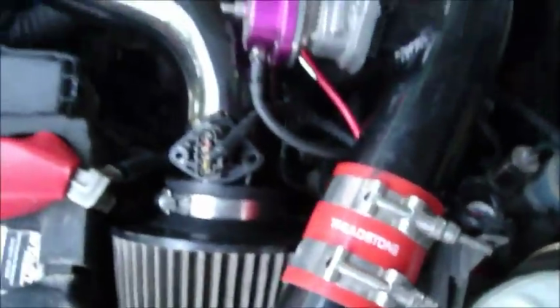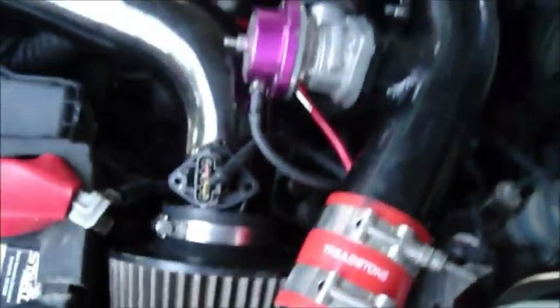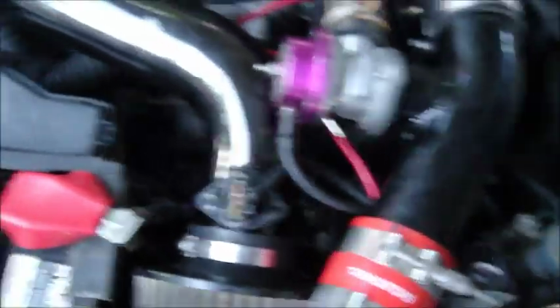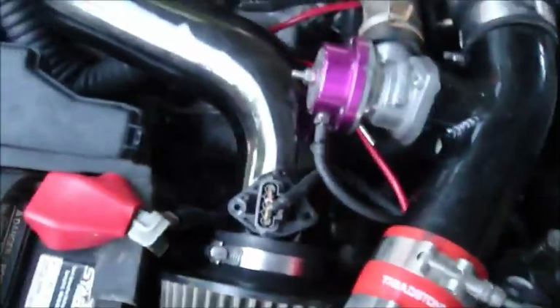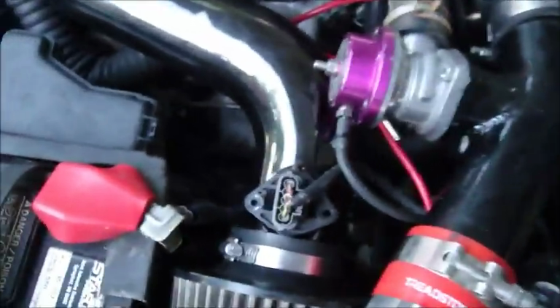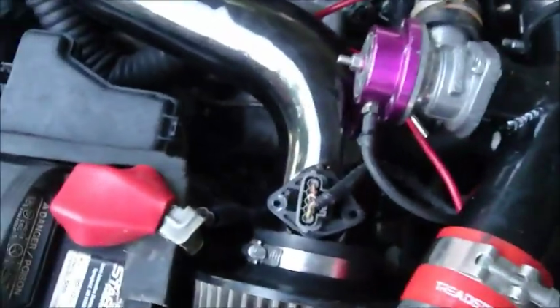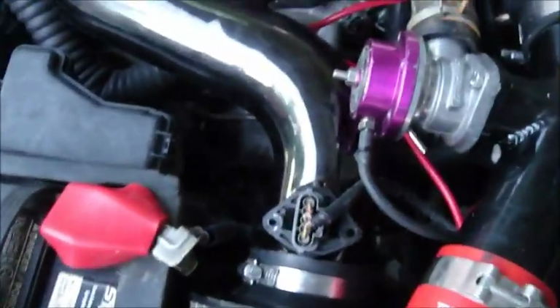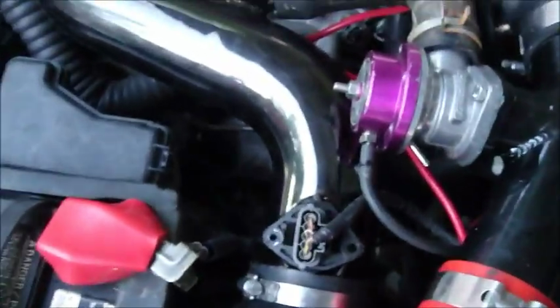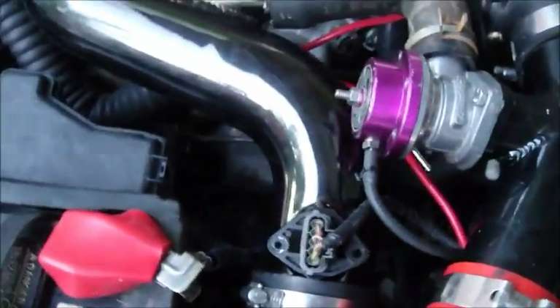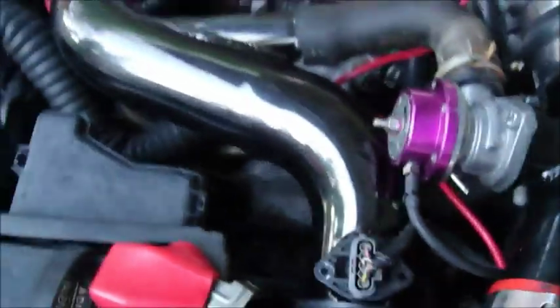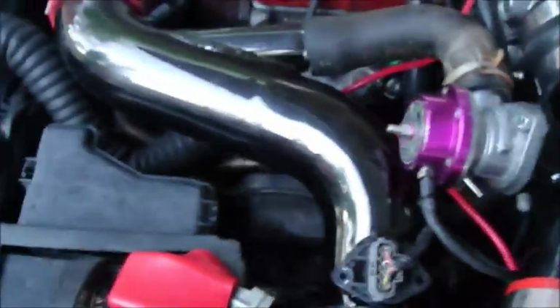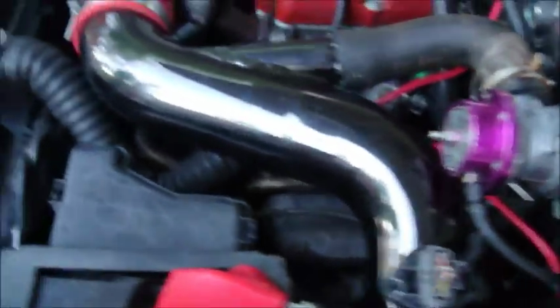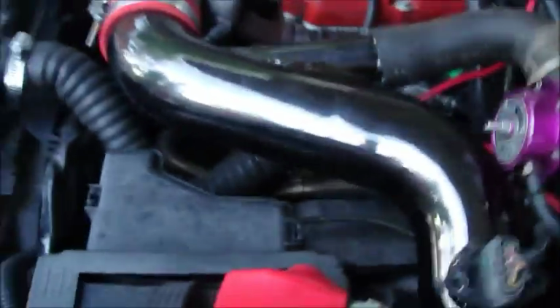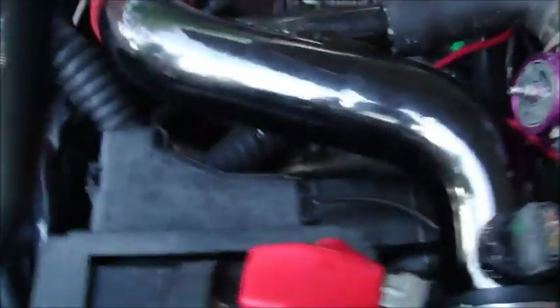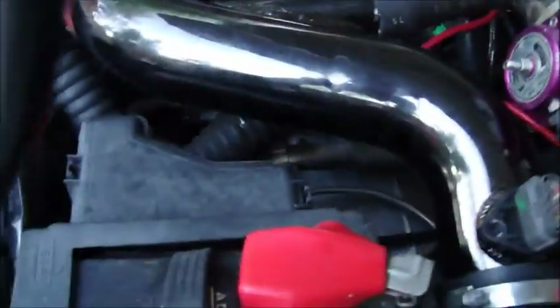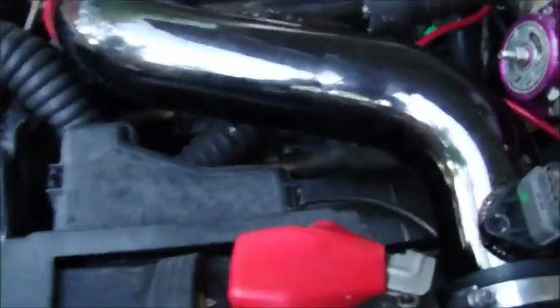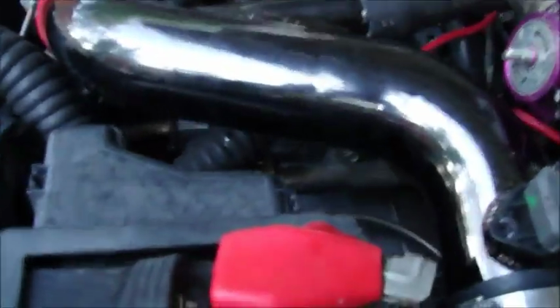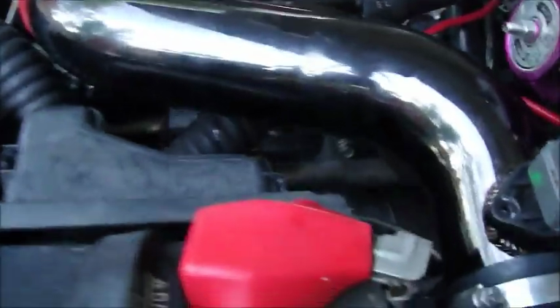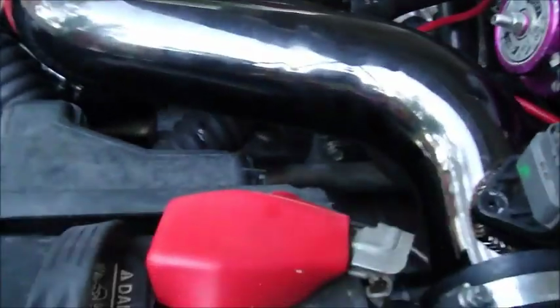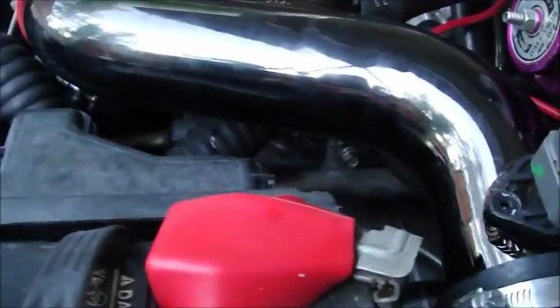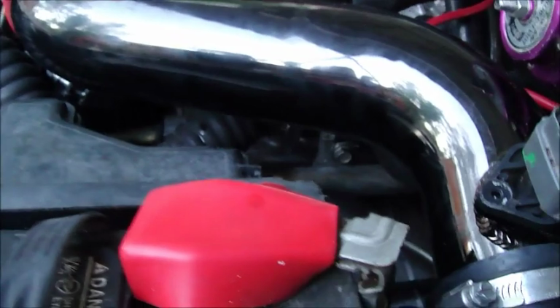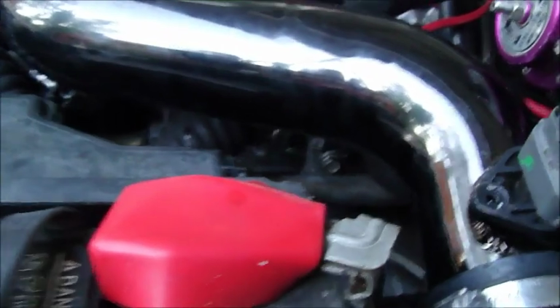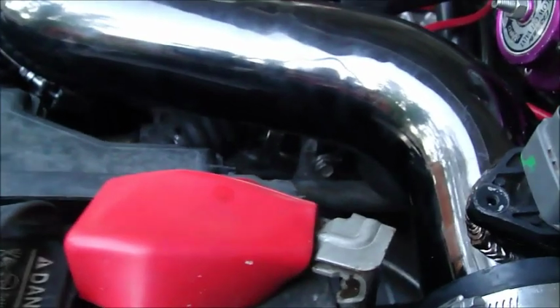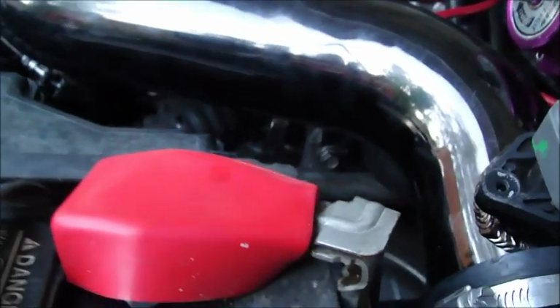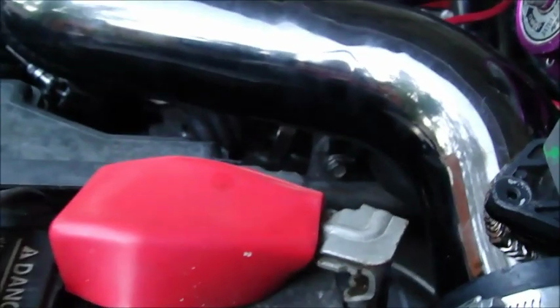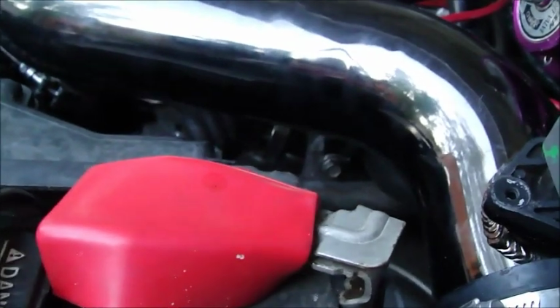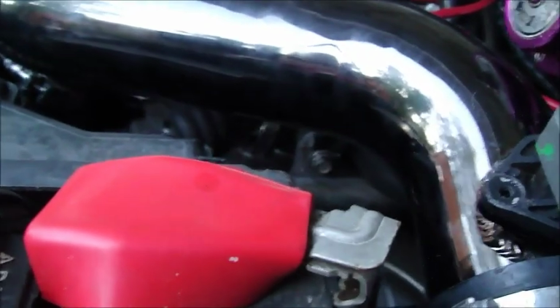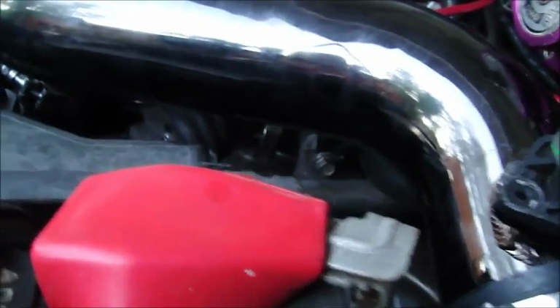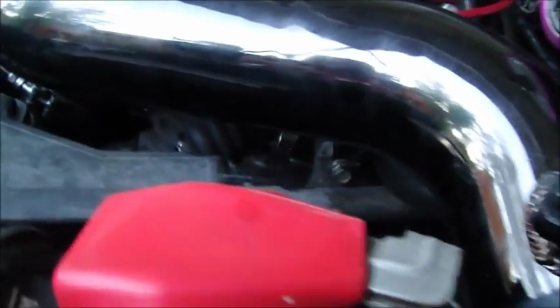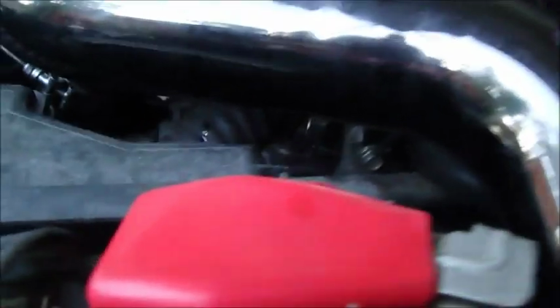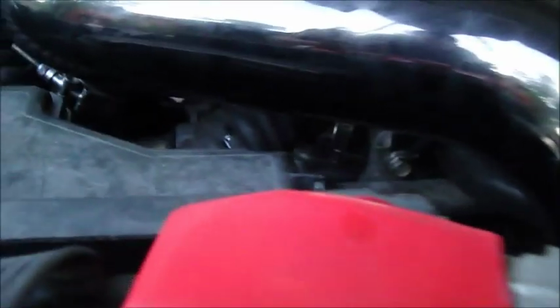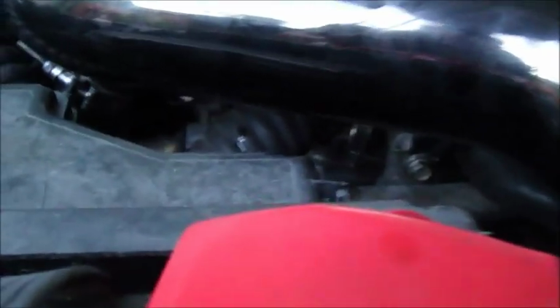And here's another angle where you can see the thermostat bolt that I'm going off of.